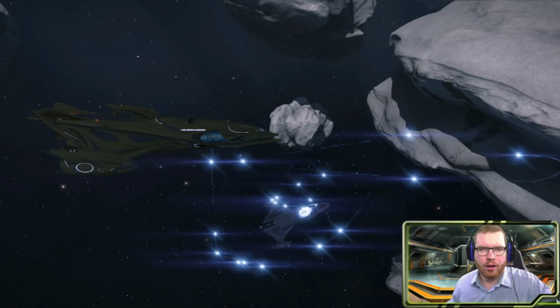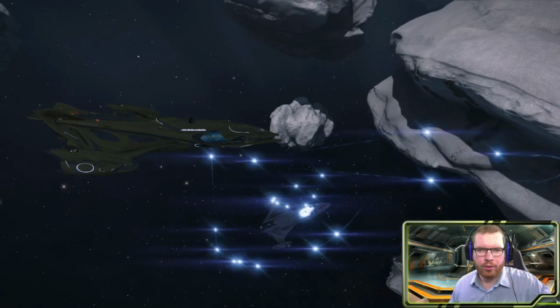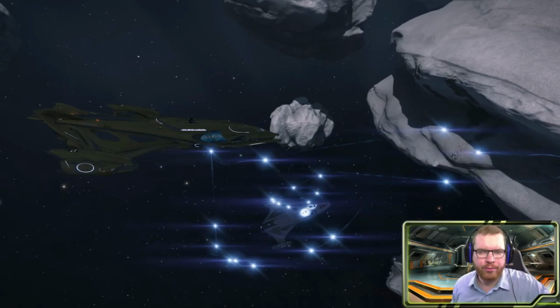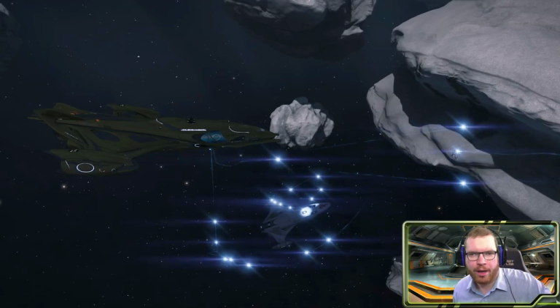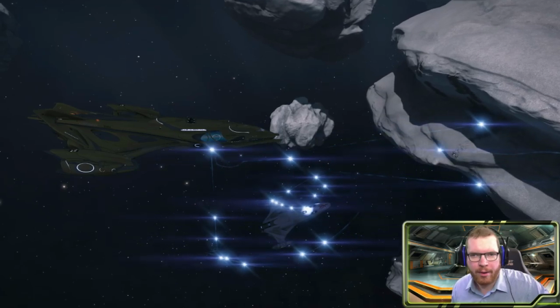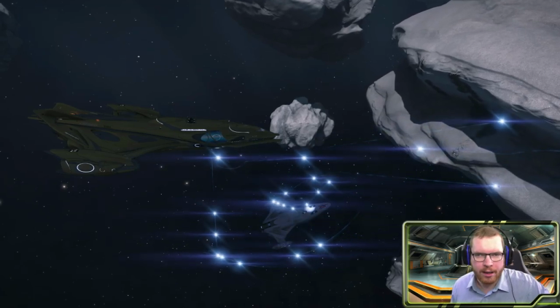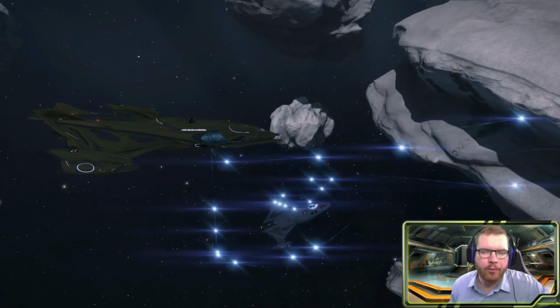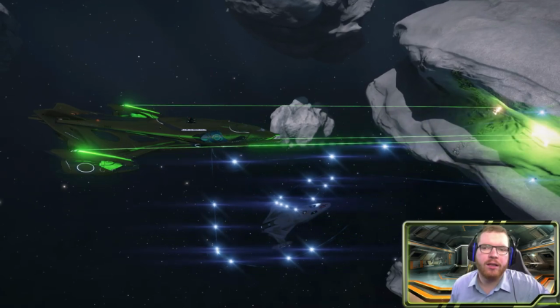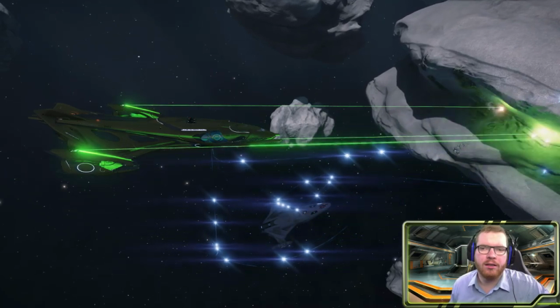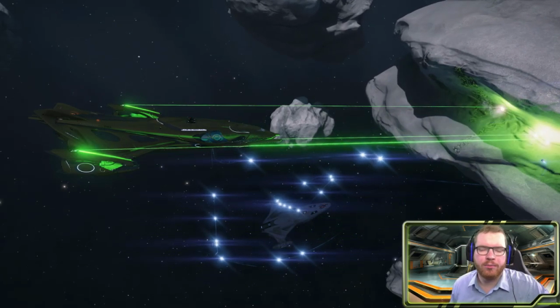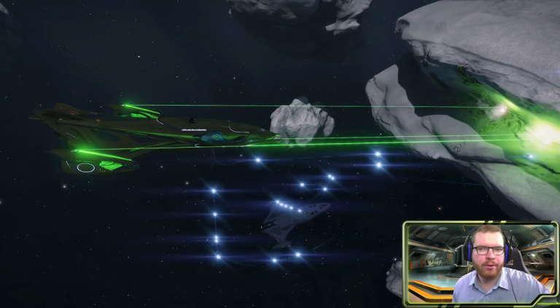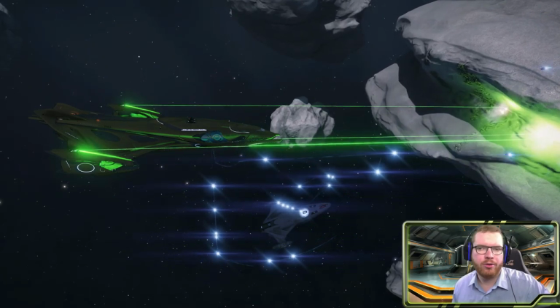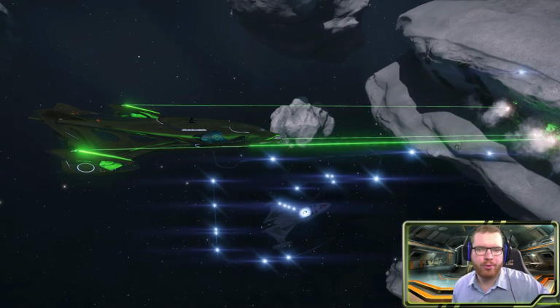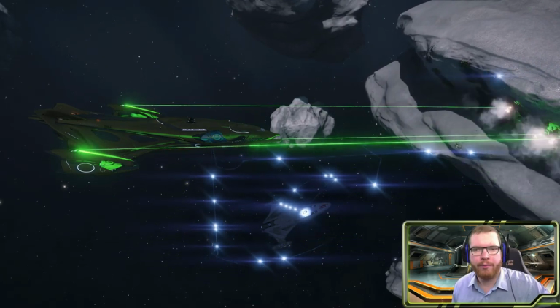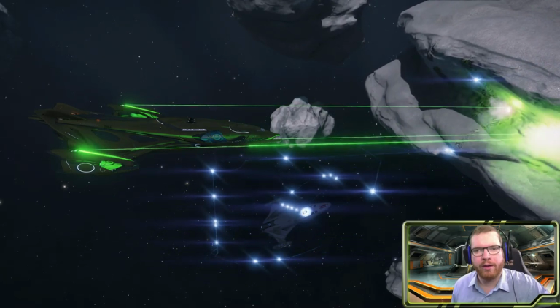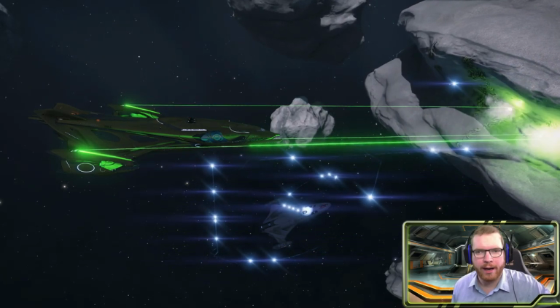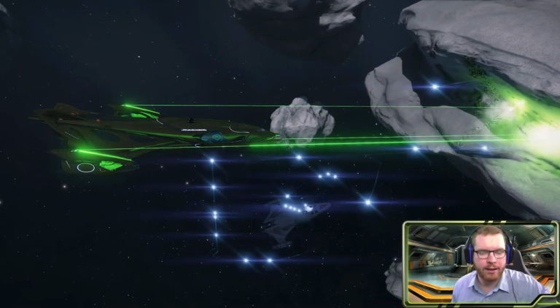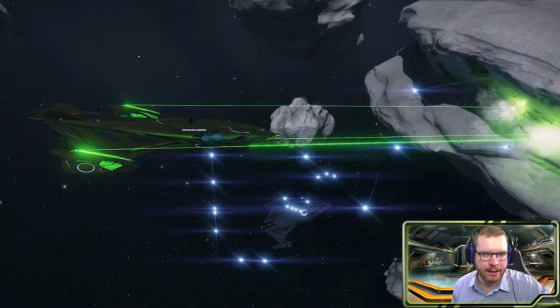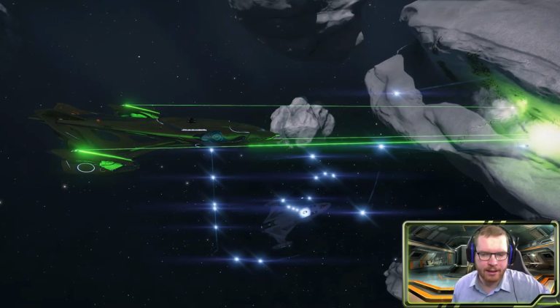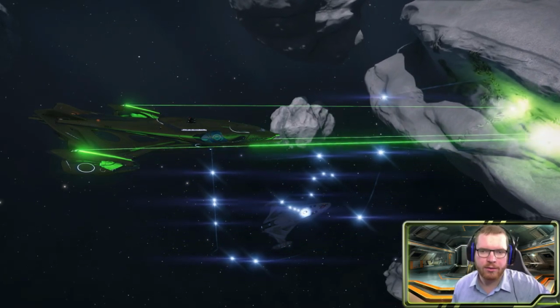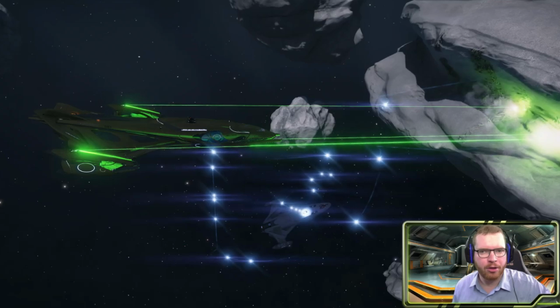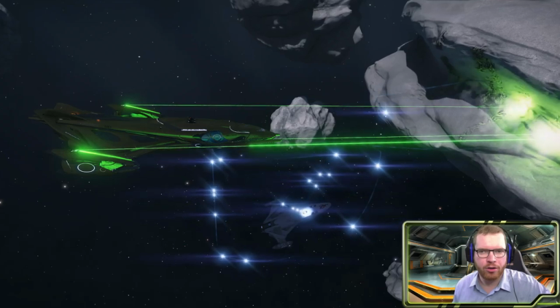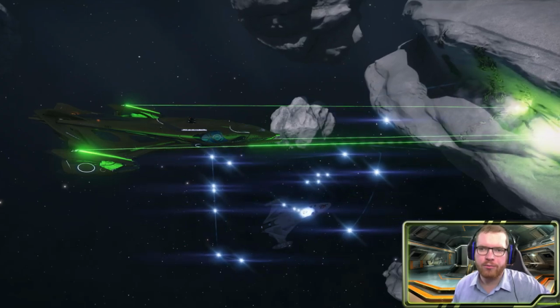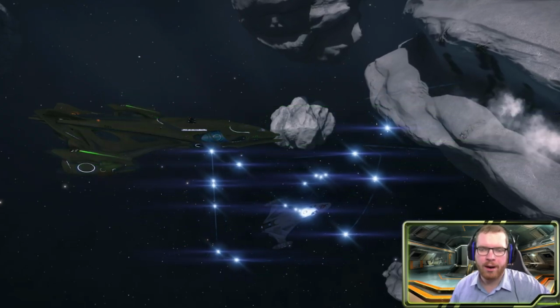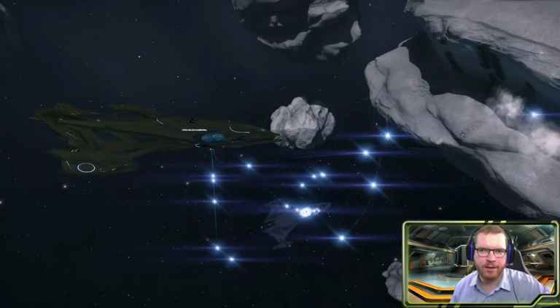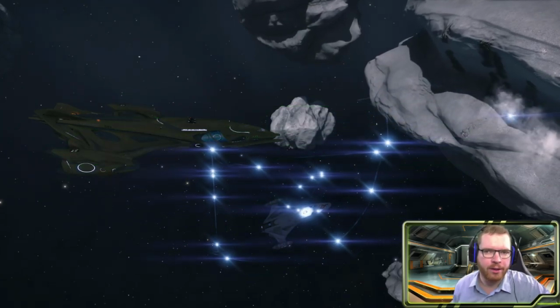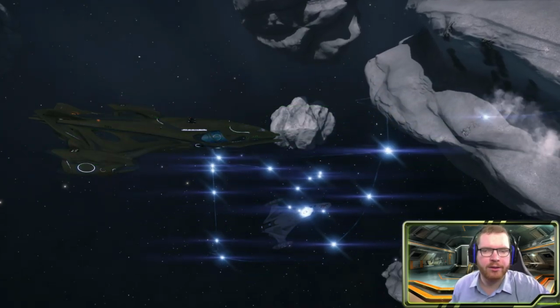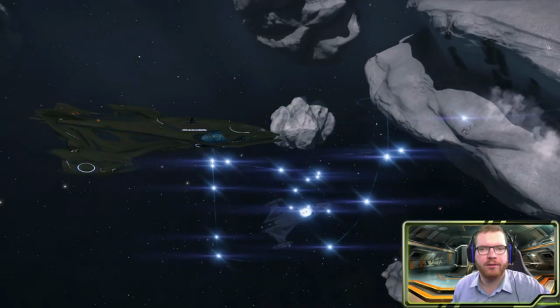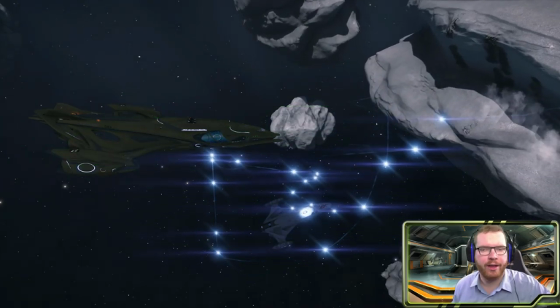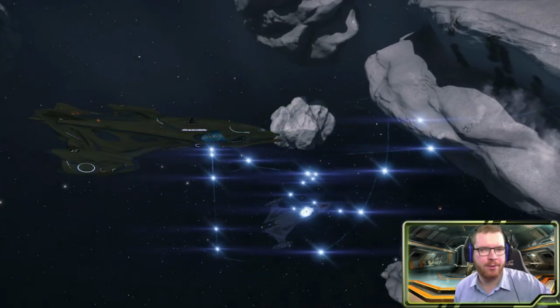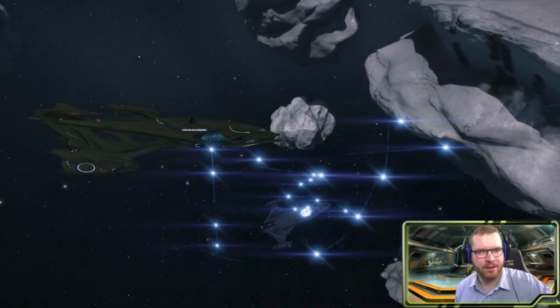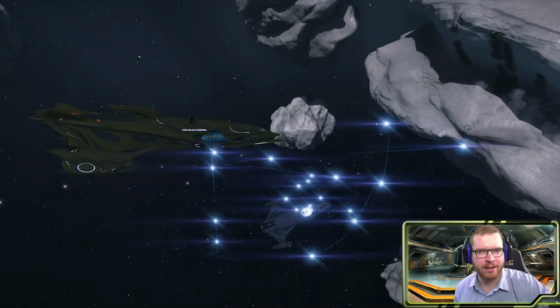Low temperature diamond mining in a wing is probably the most profitable way of mining in Elite. Today I'm going to show you my ship built for that specific task.